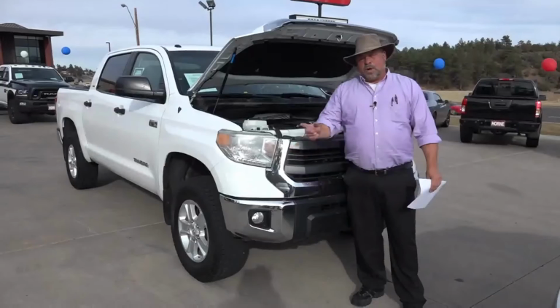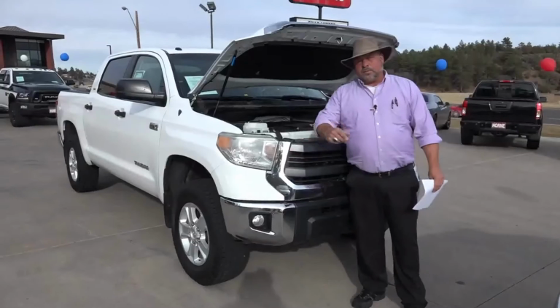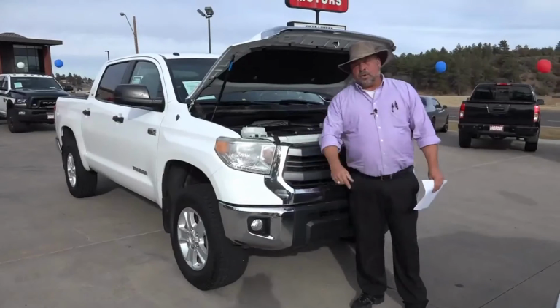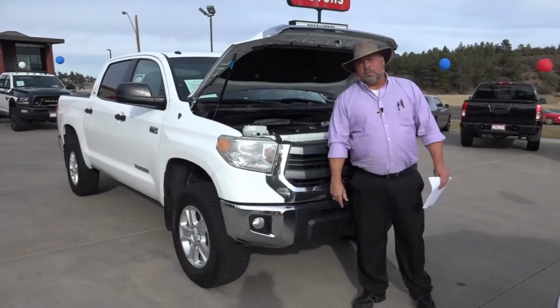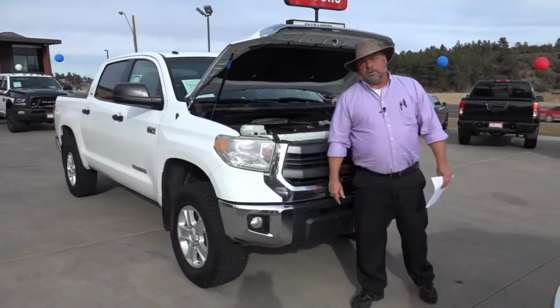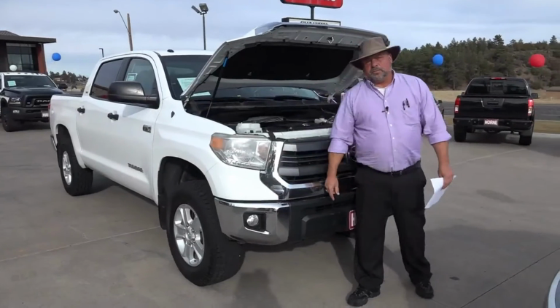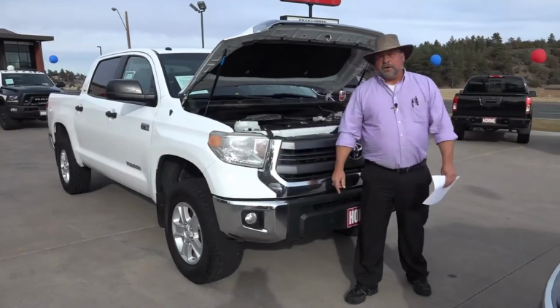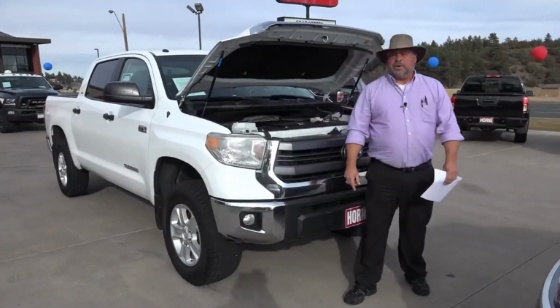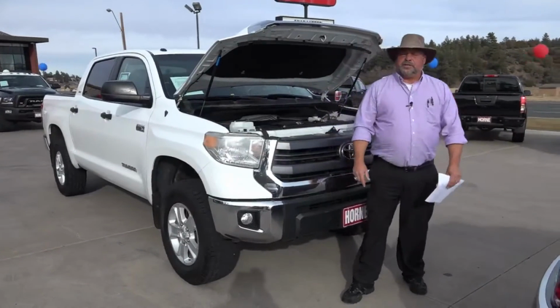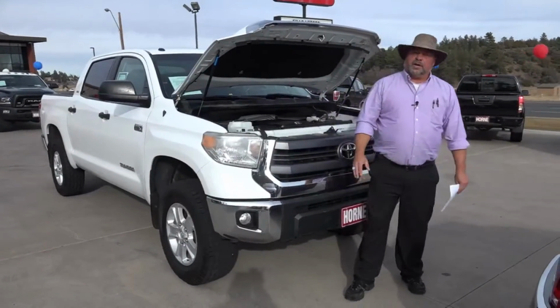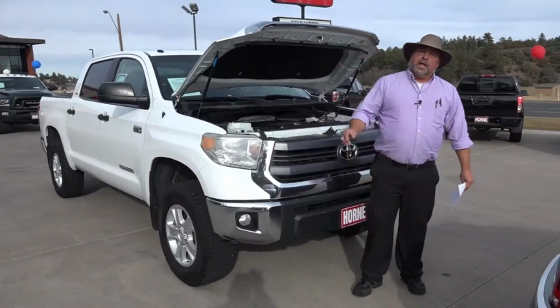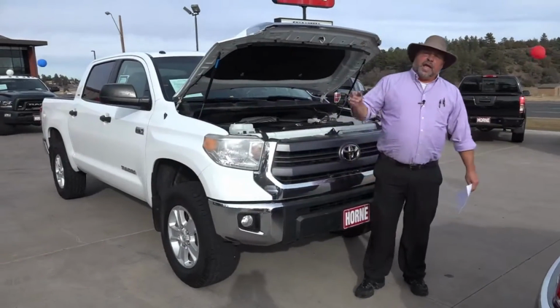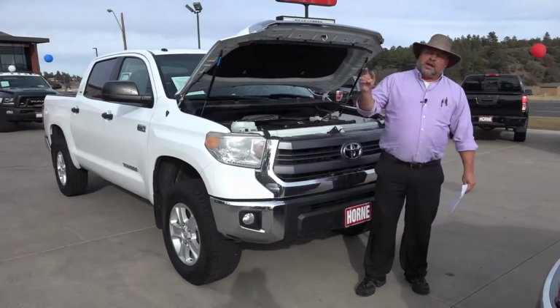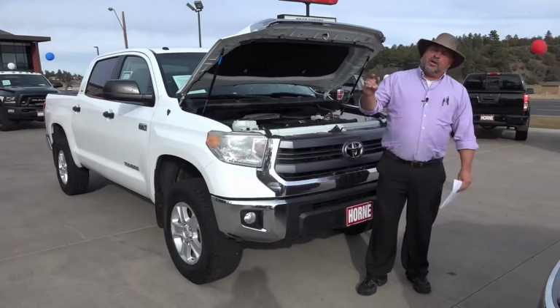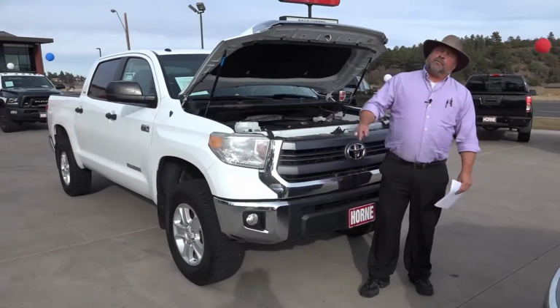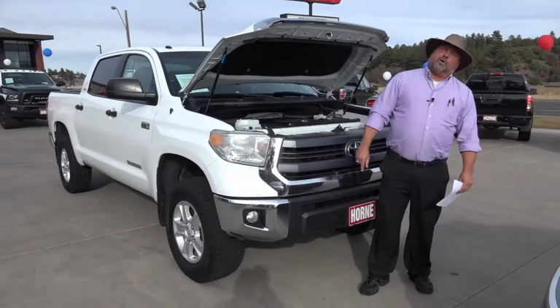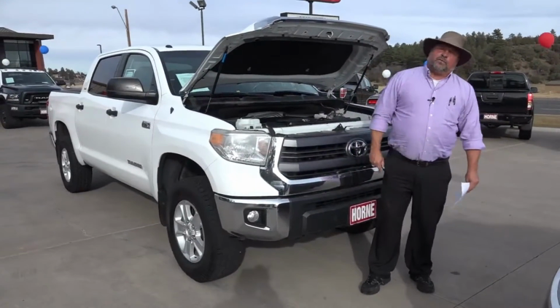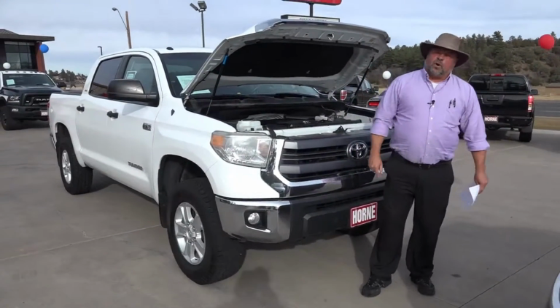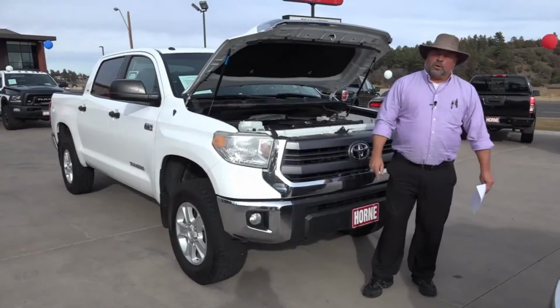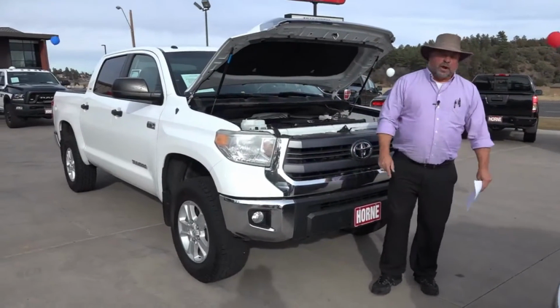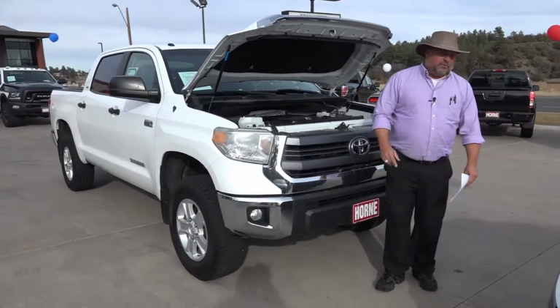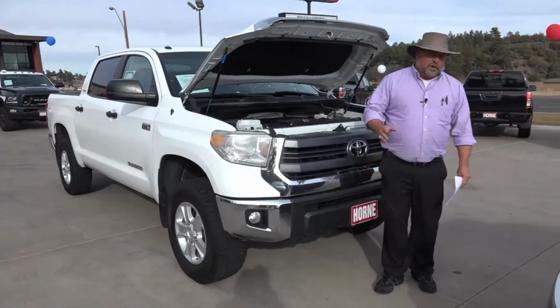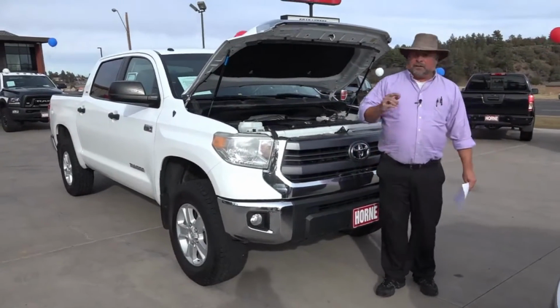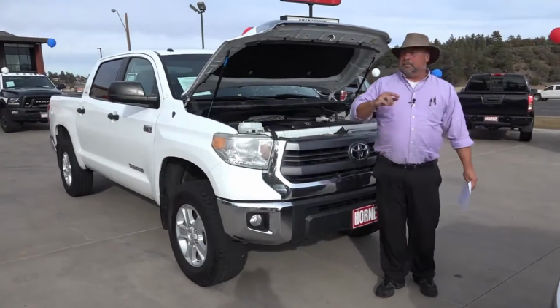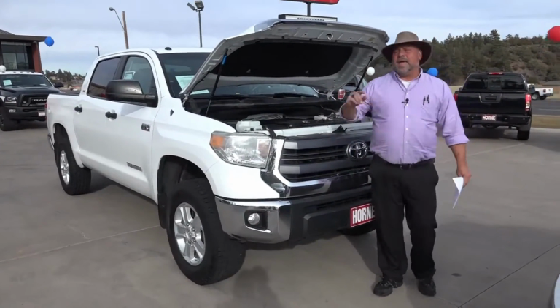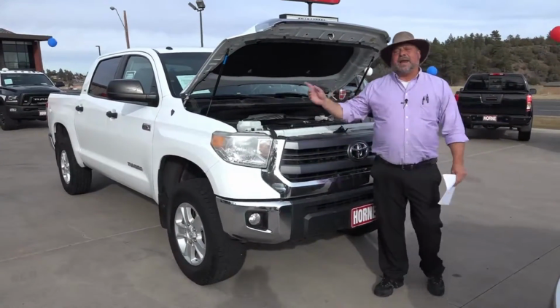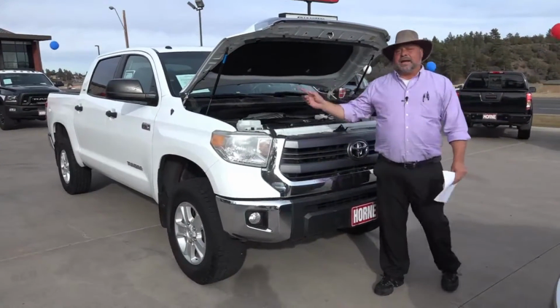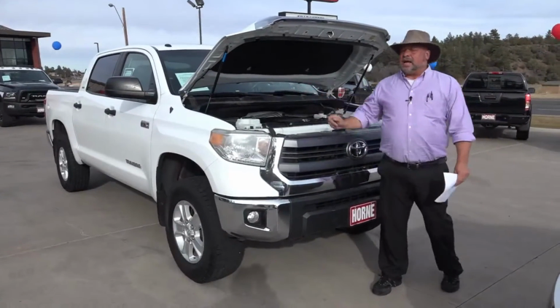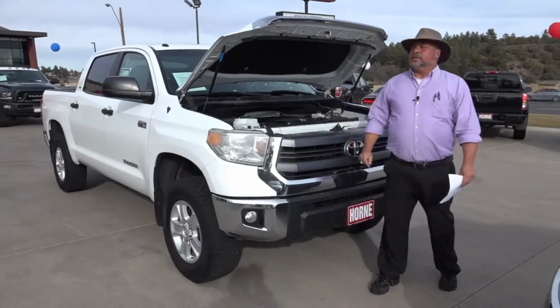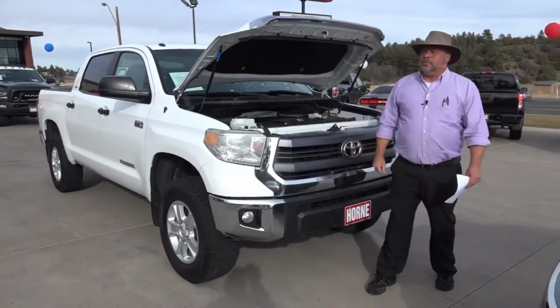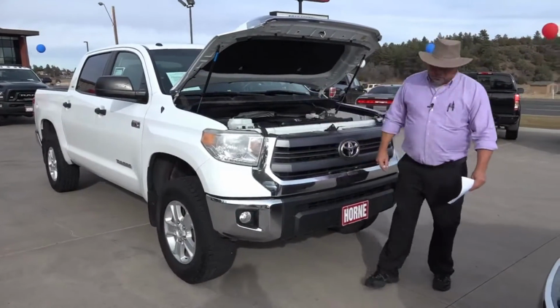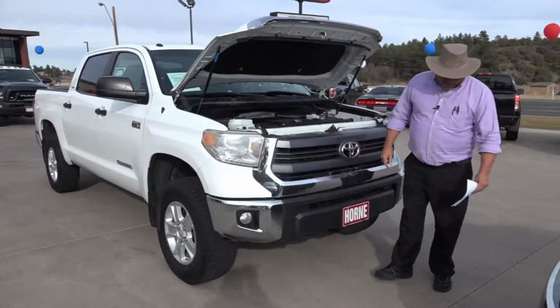Welcome to Horn Motors. Big Rich here. Hey, are you looking for a four-wheel drive truck? Man, I got you a beaut.